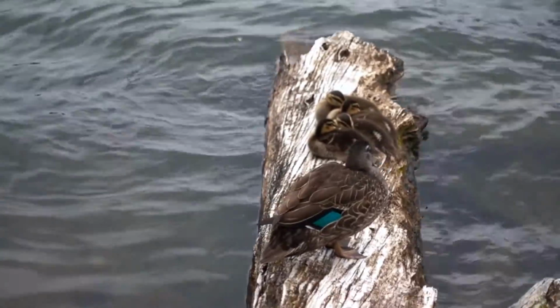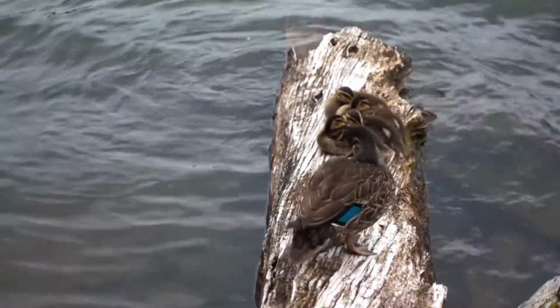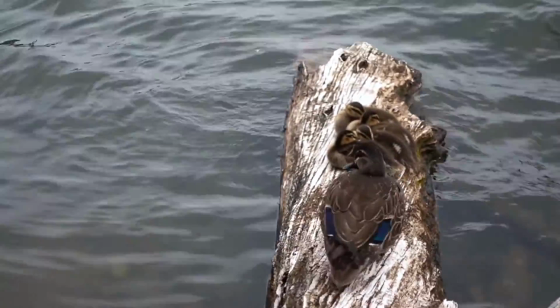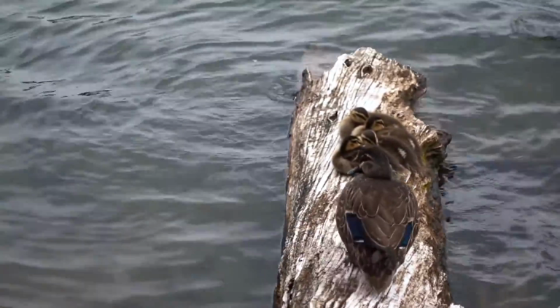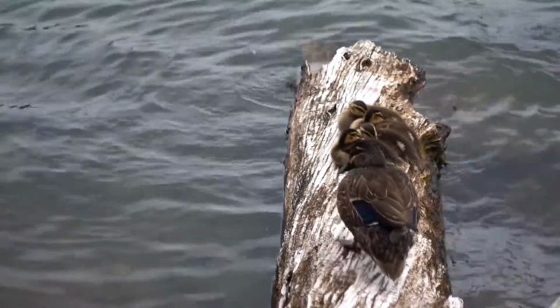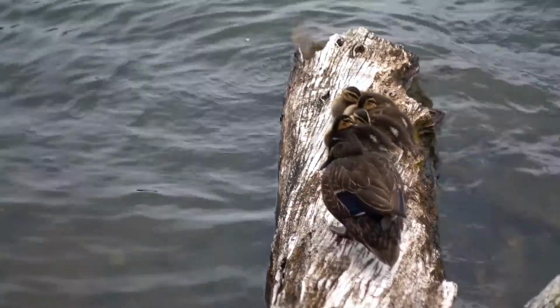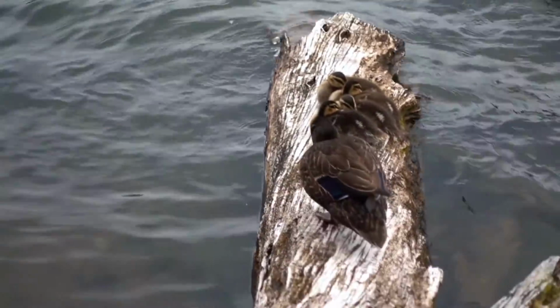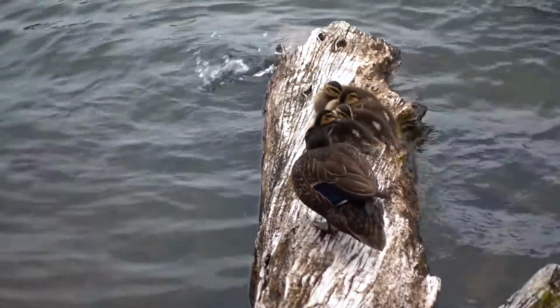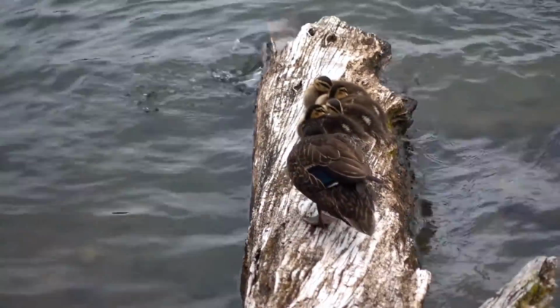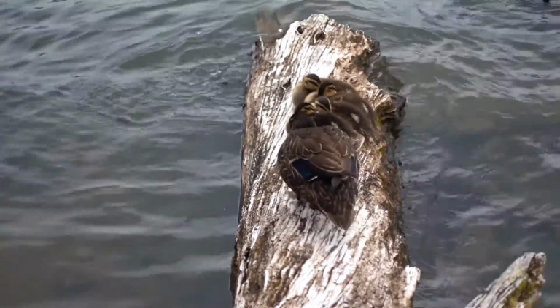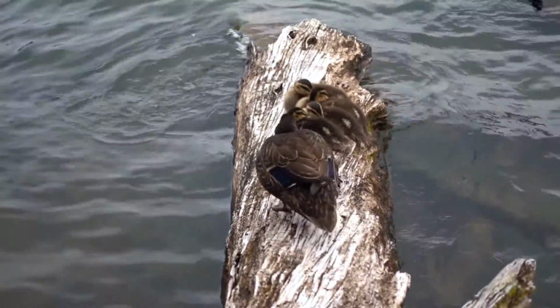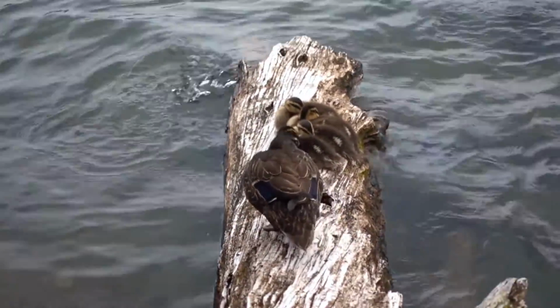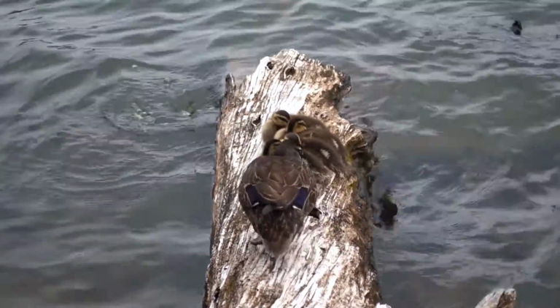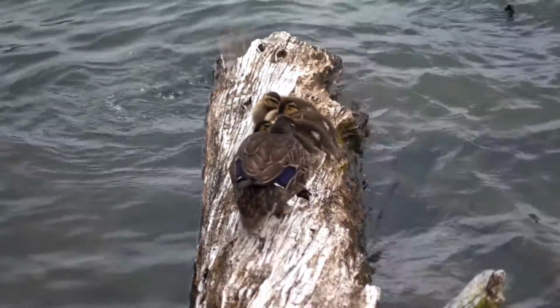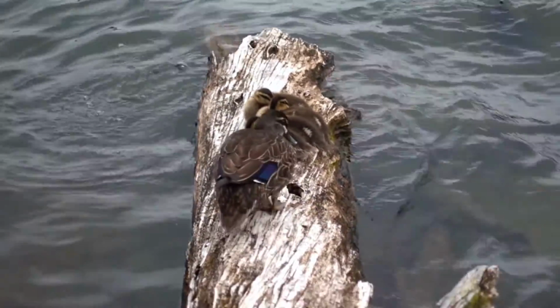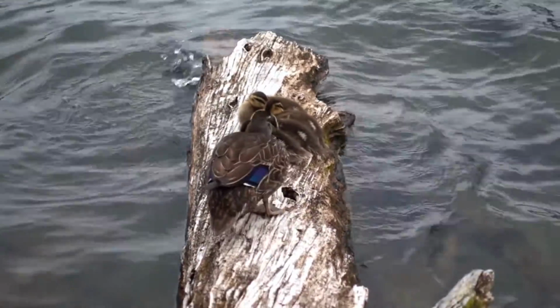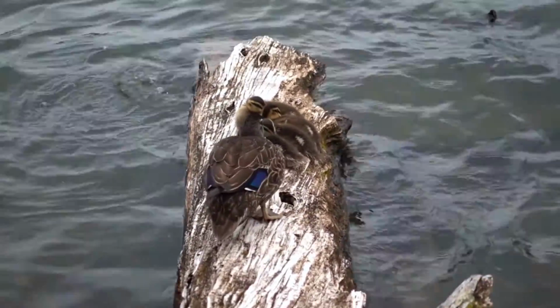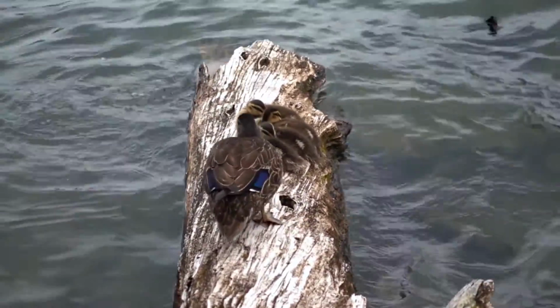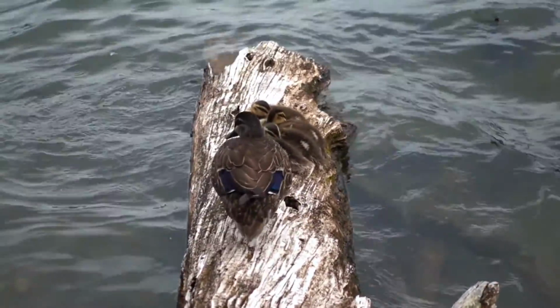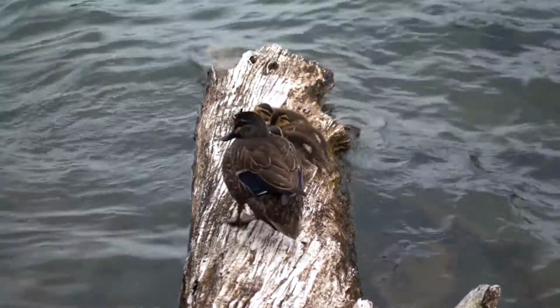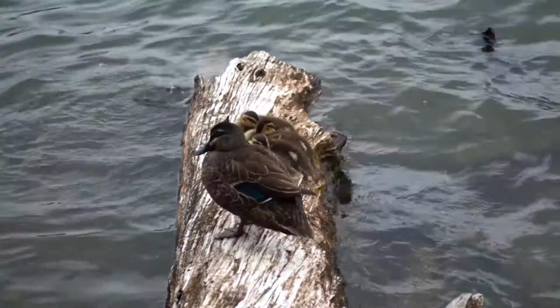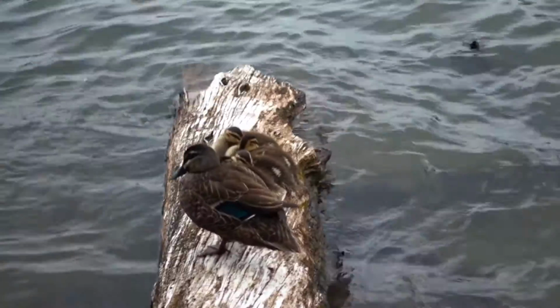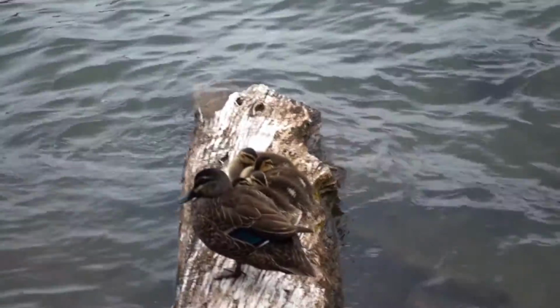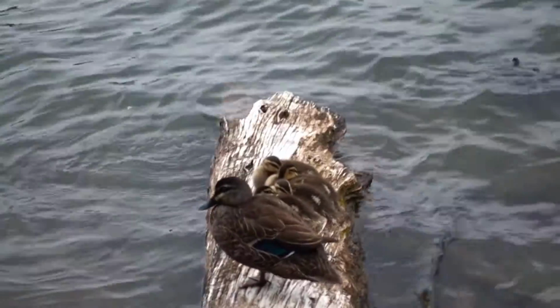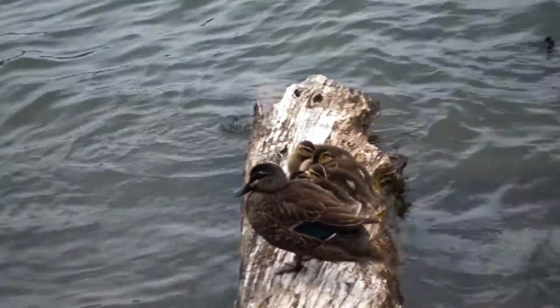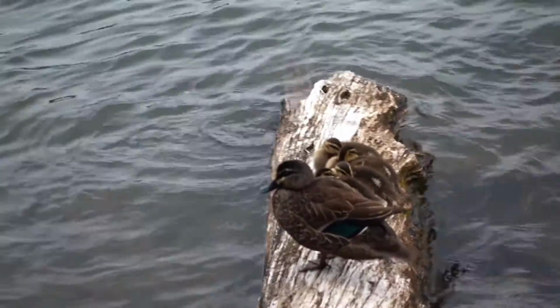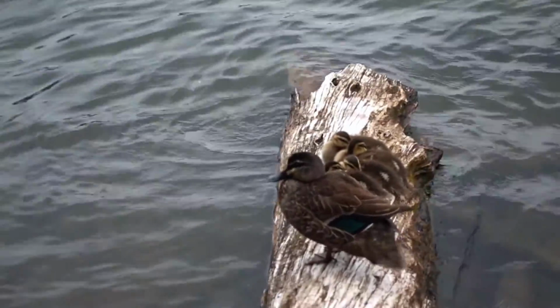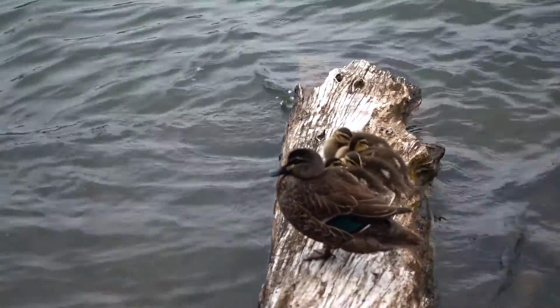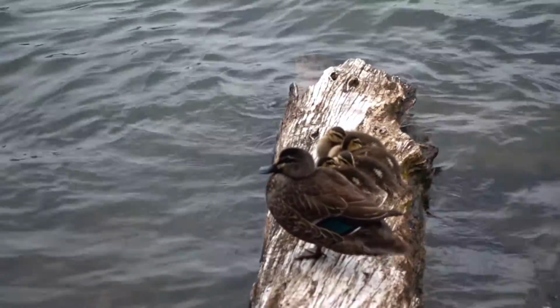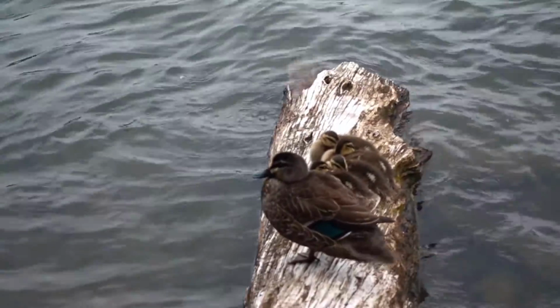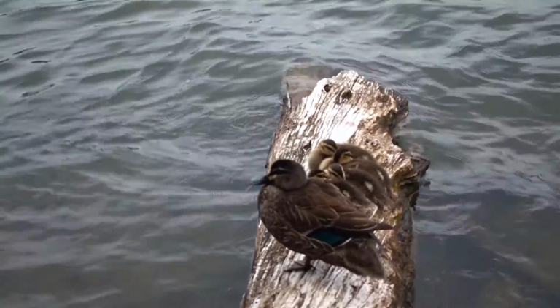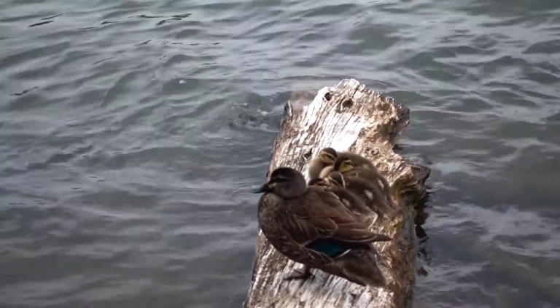You can see a mama duck here on the log — she's got her four little ducklings.